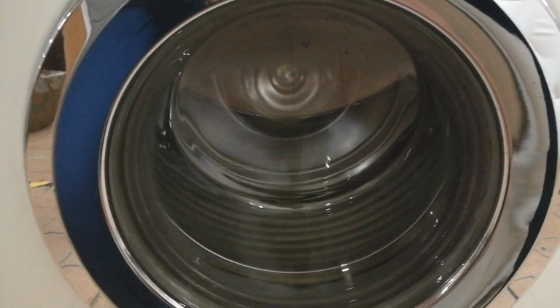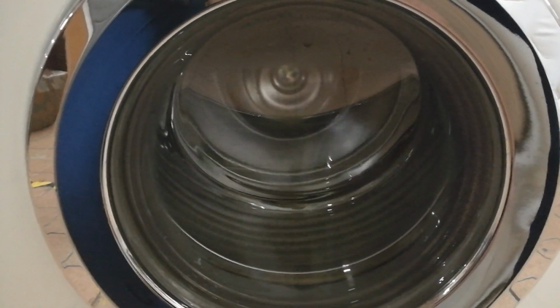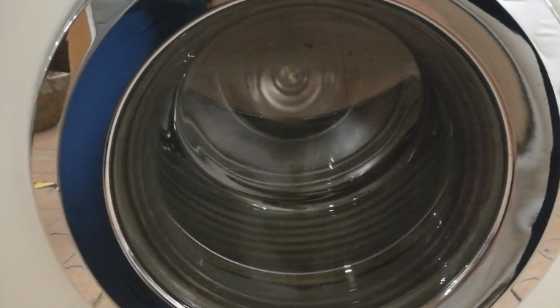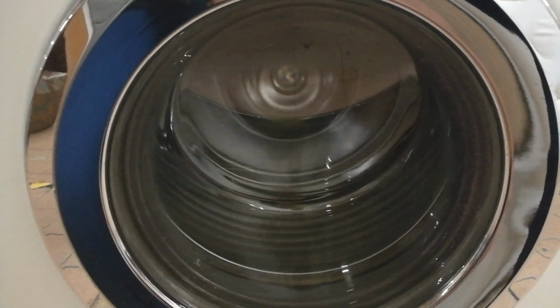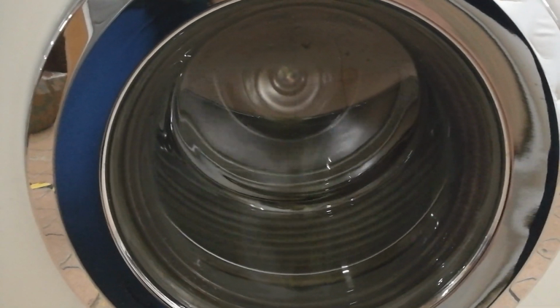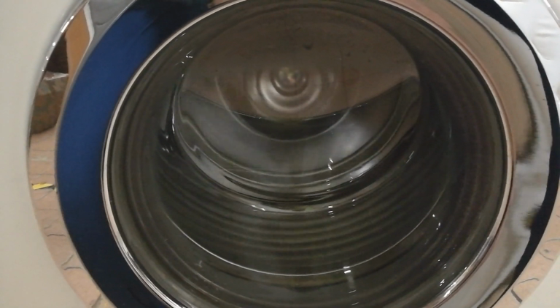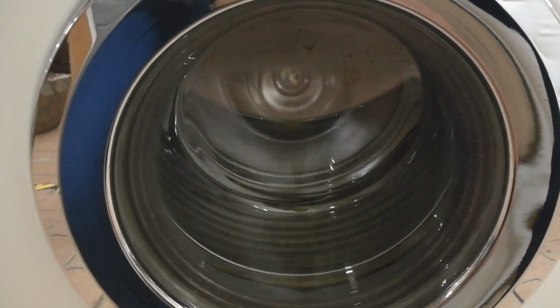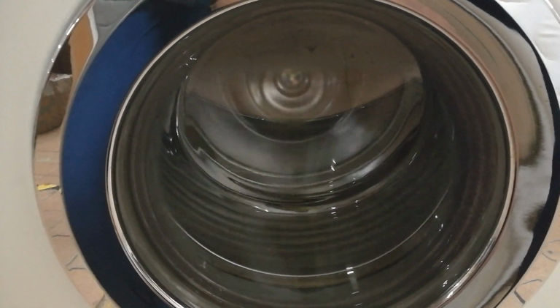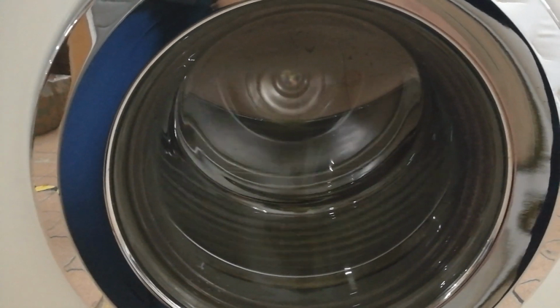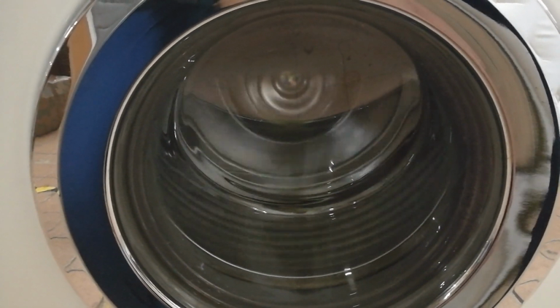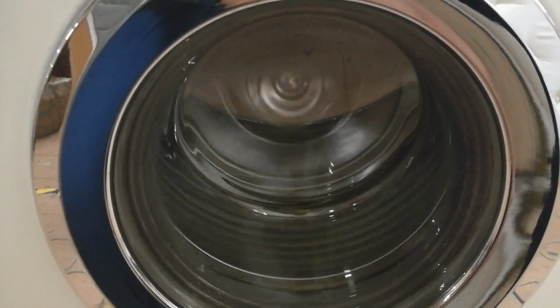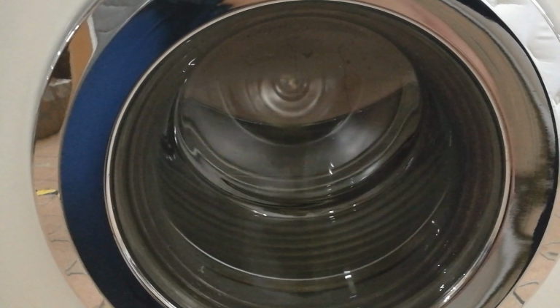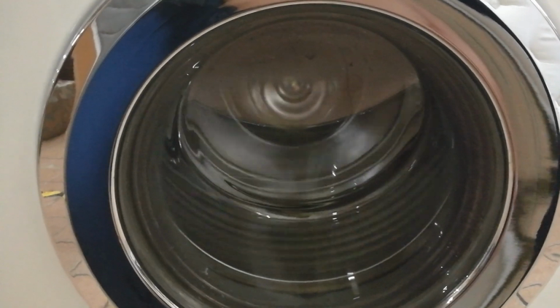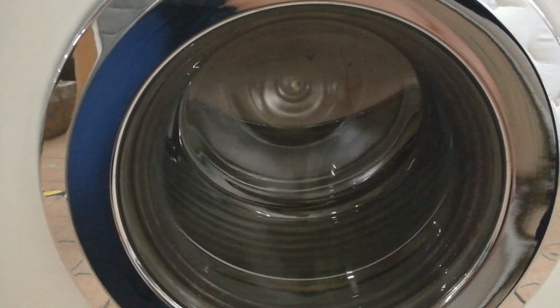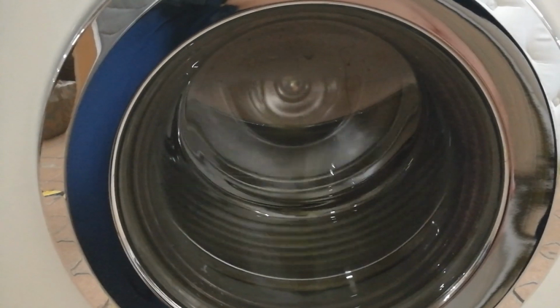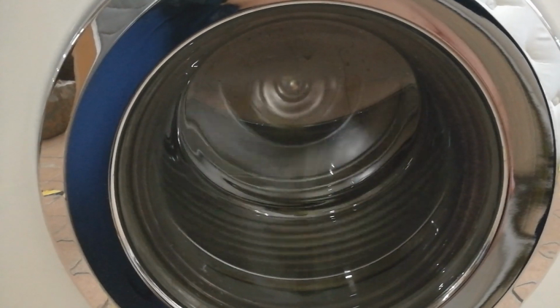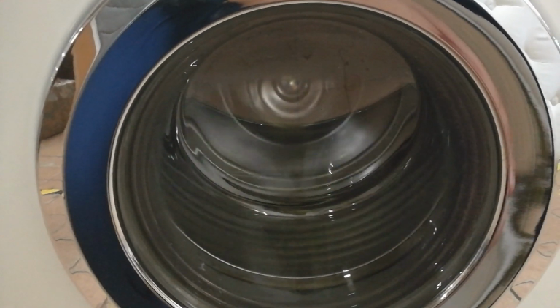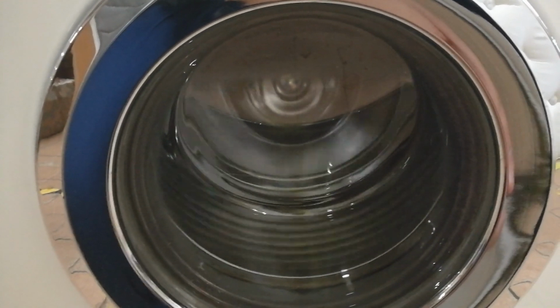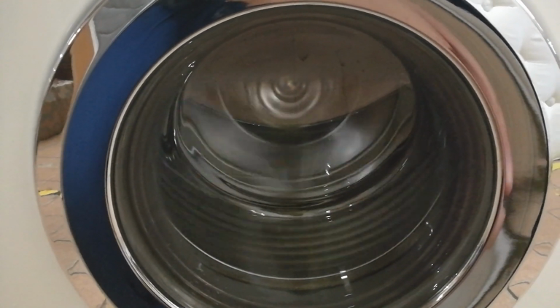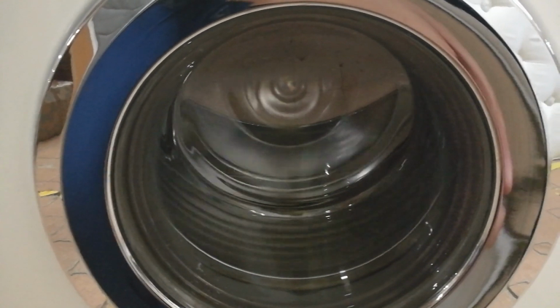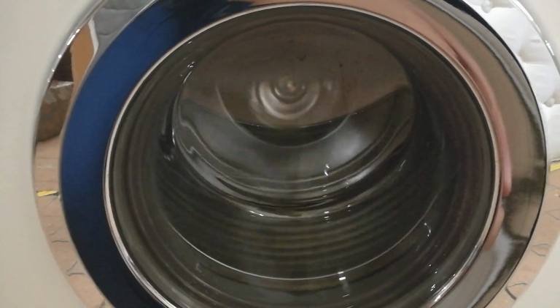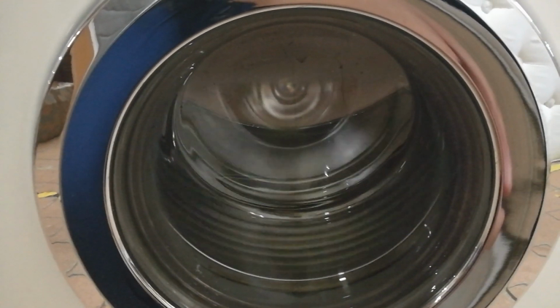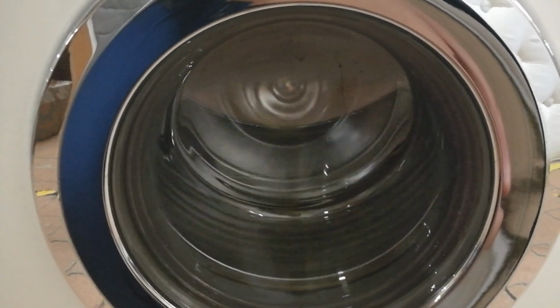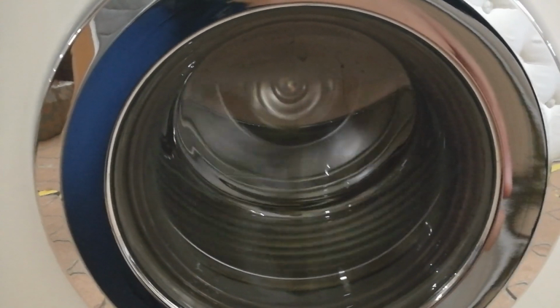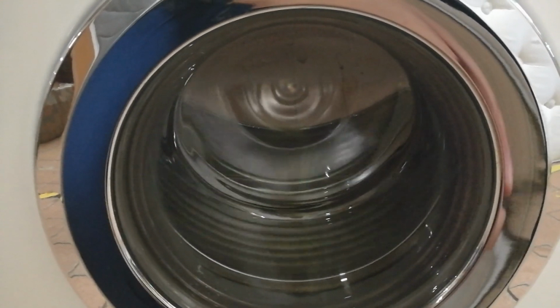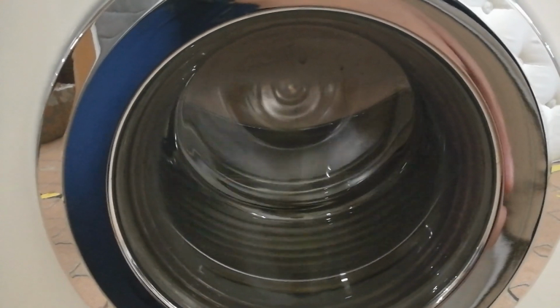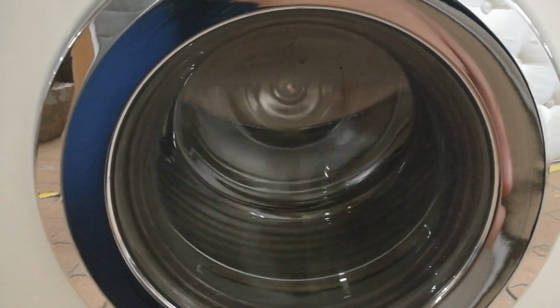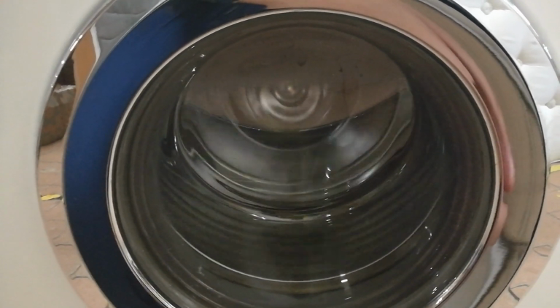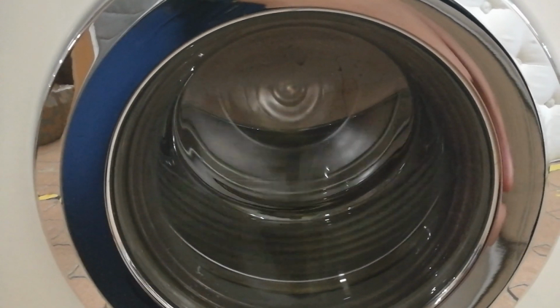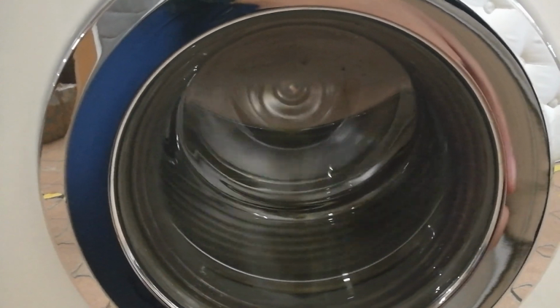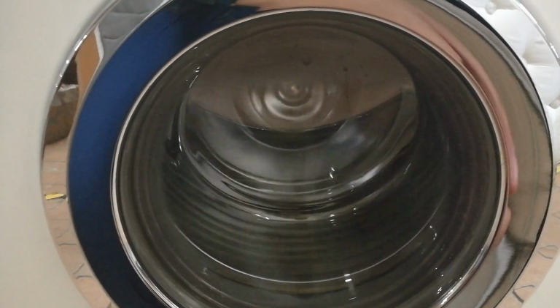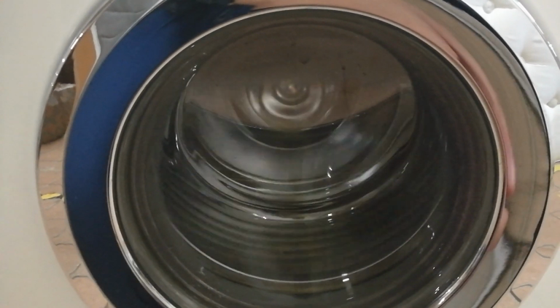Something's scratching around in that appliance. I think it's just dried-off limescale, I presume.